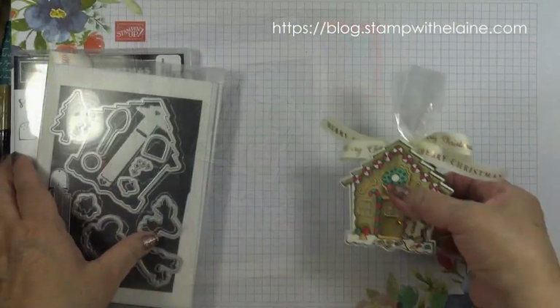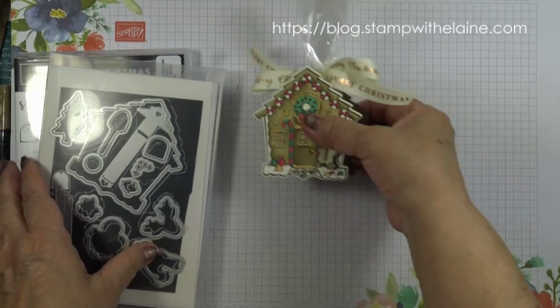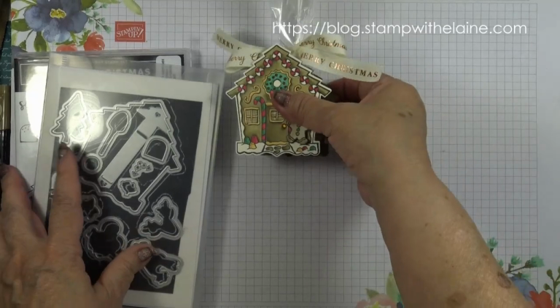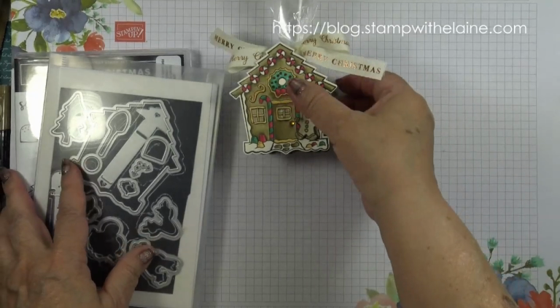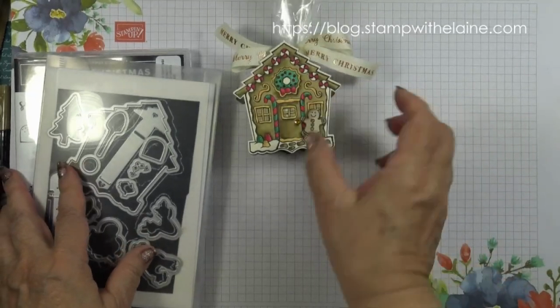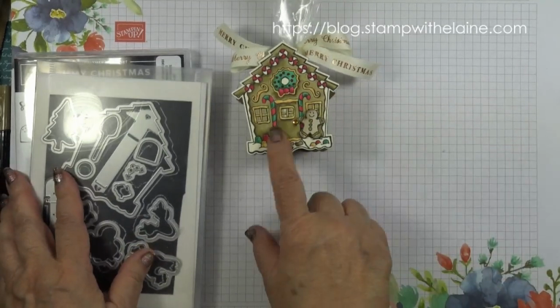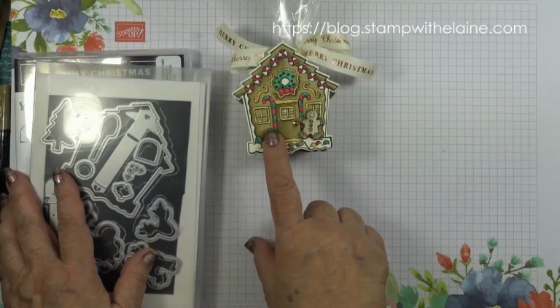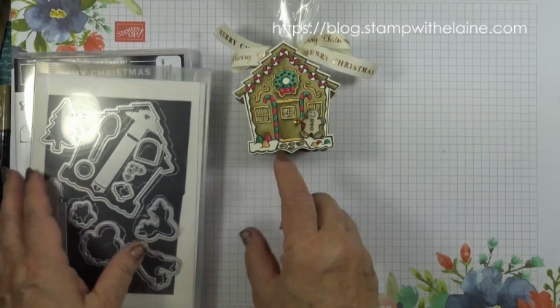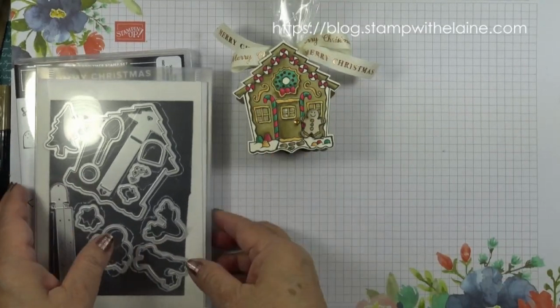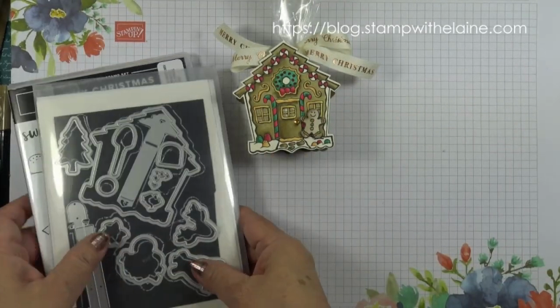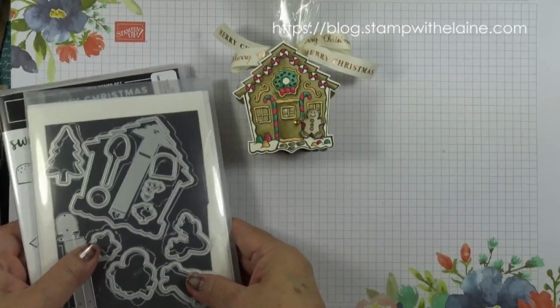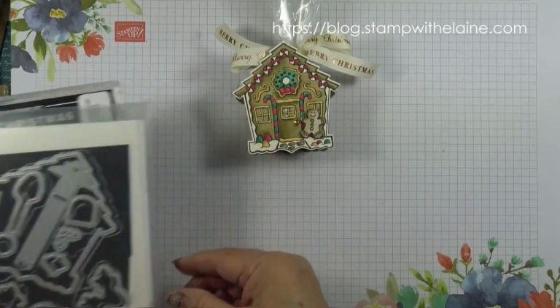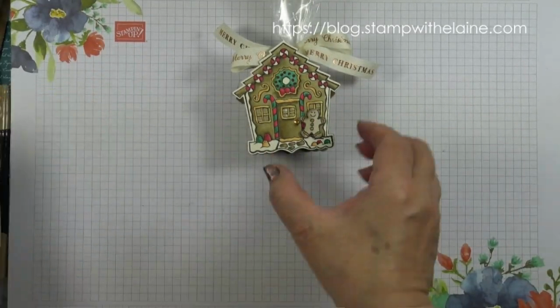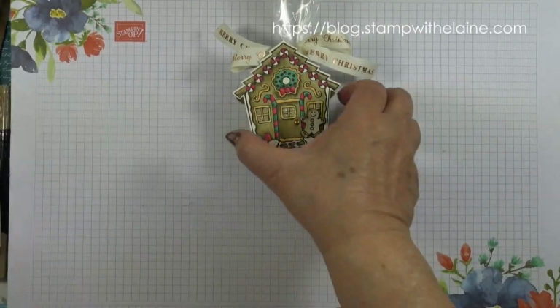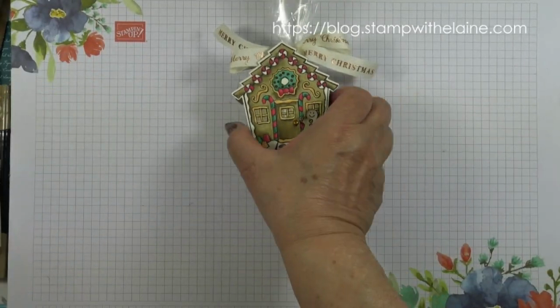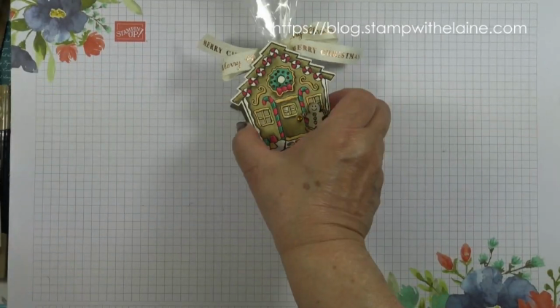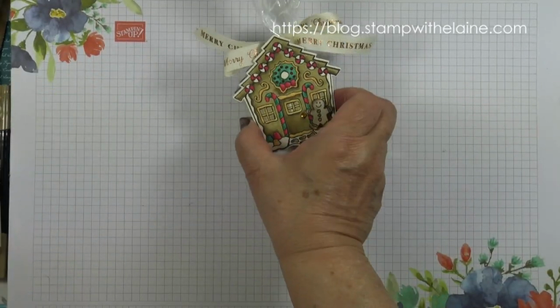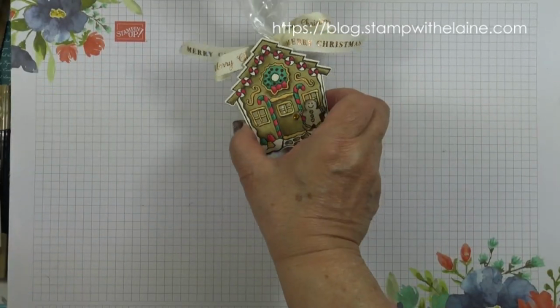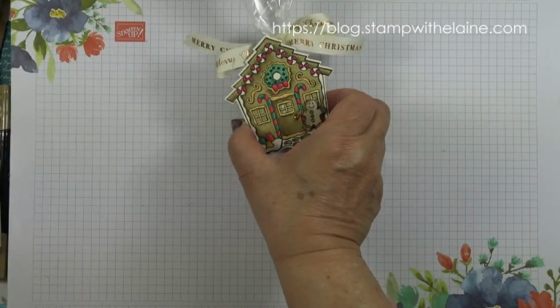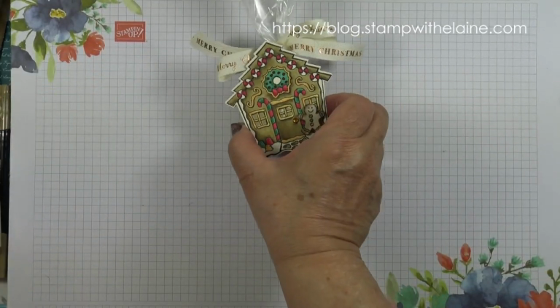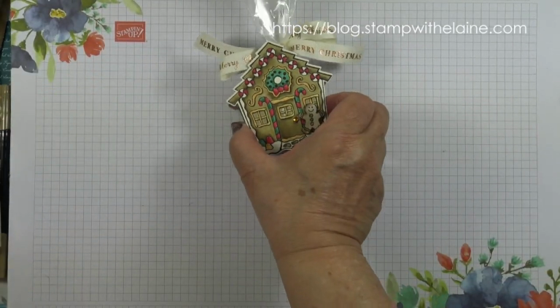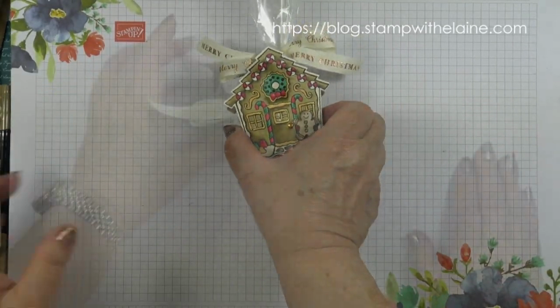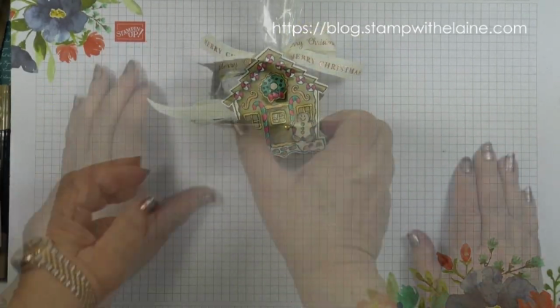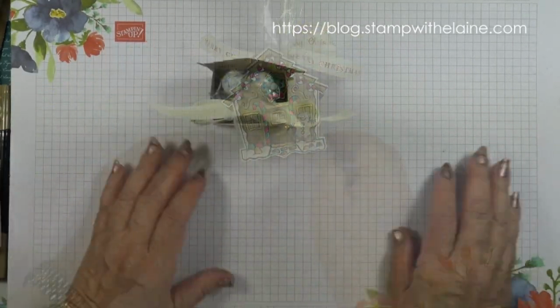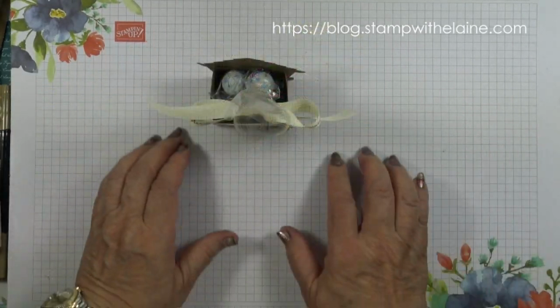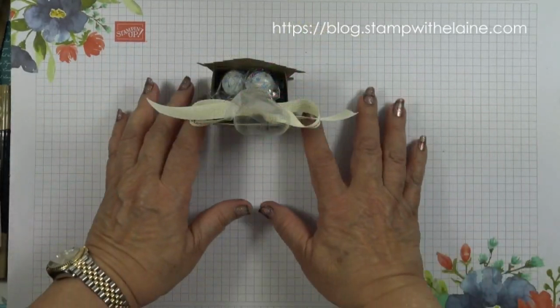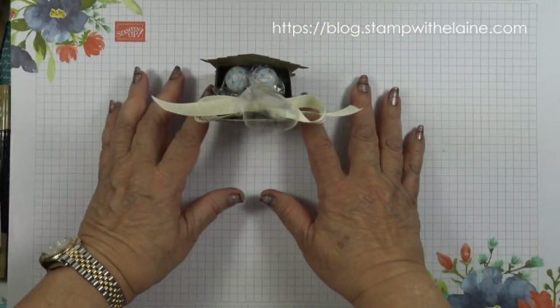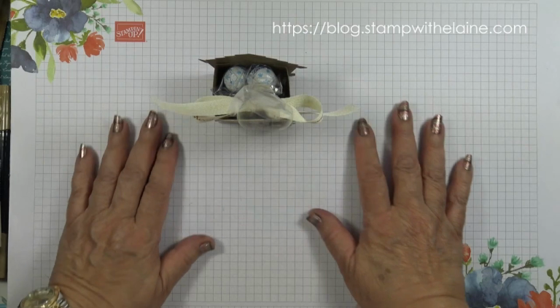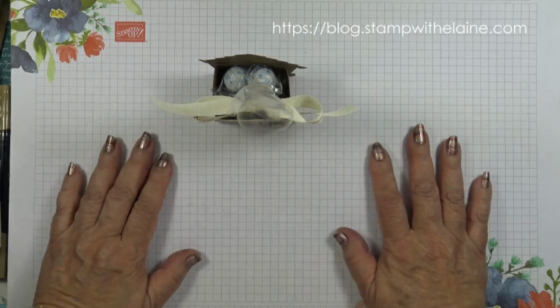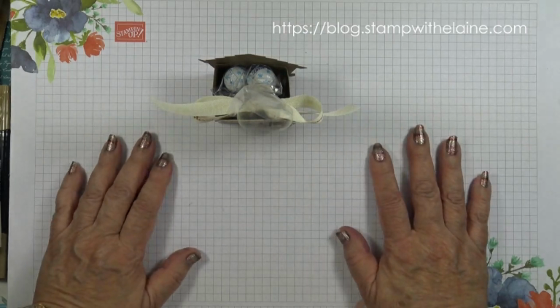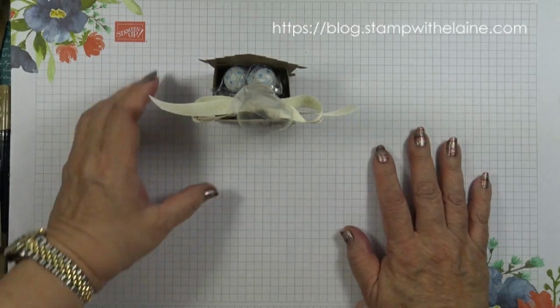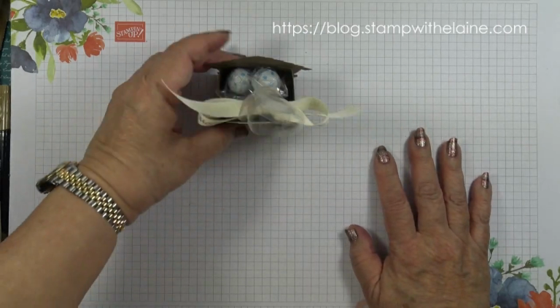And this is what we're going to be making today — a little favour box that you can put on your table setting.